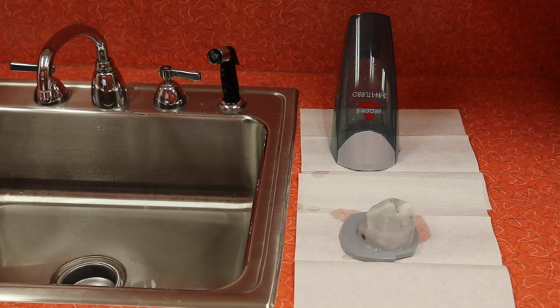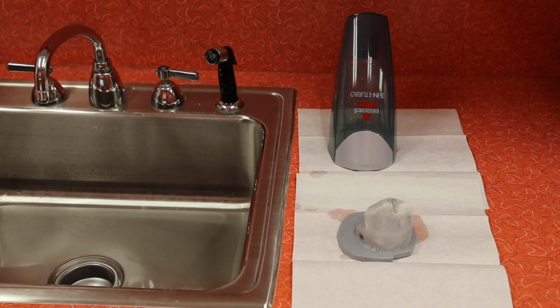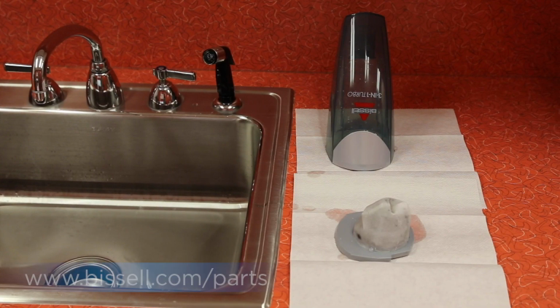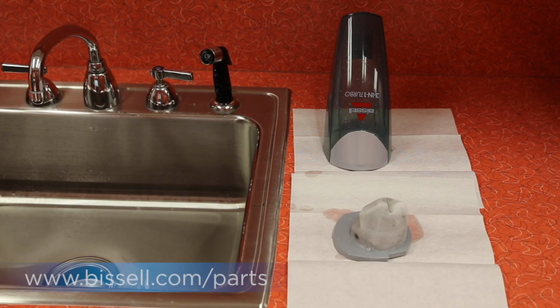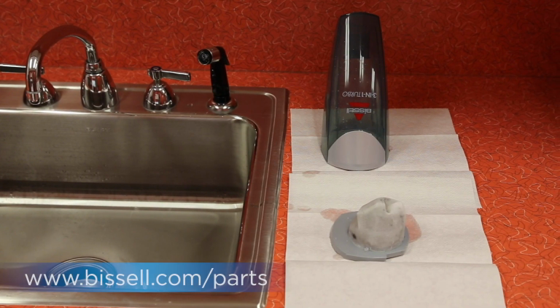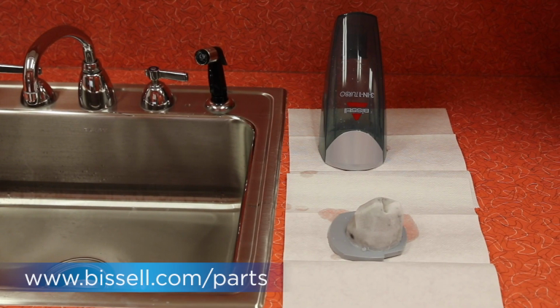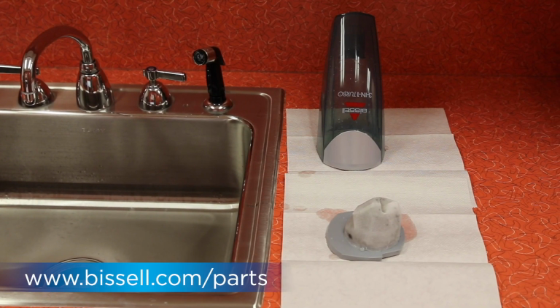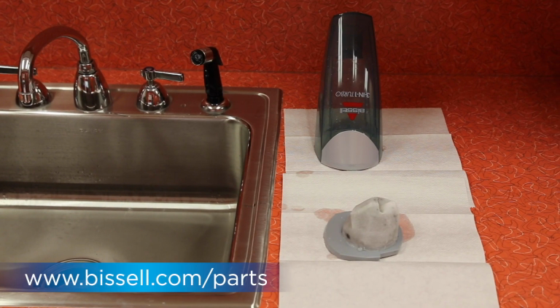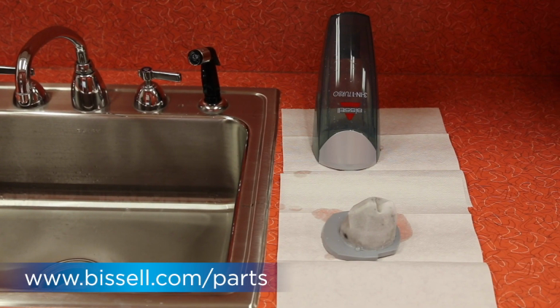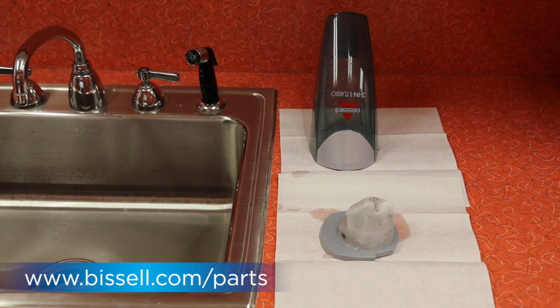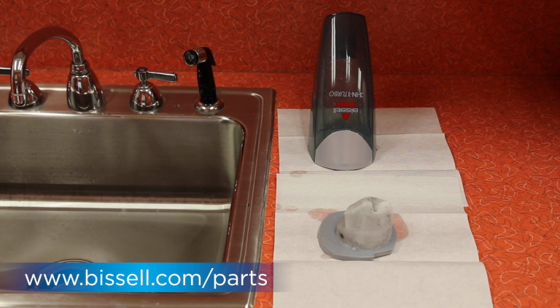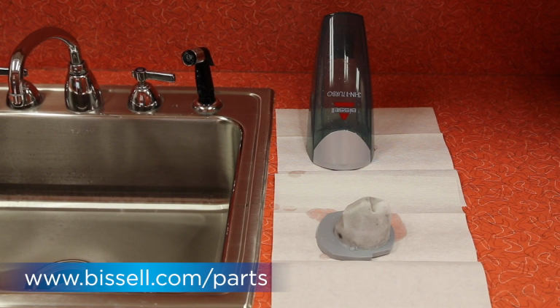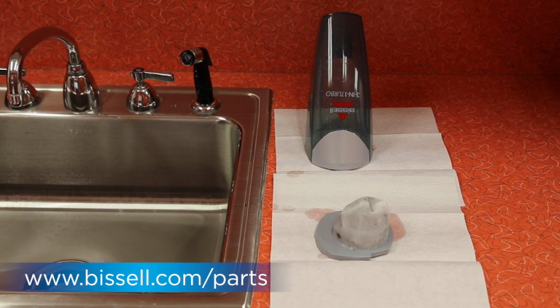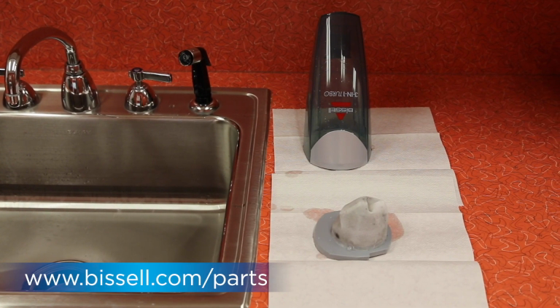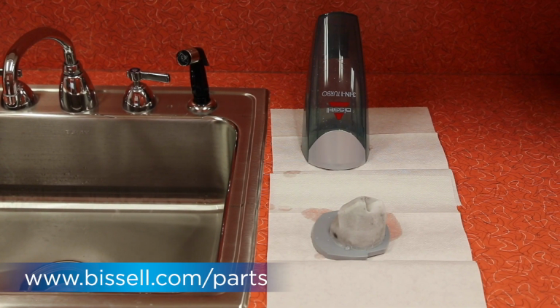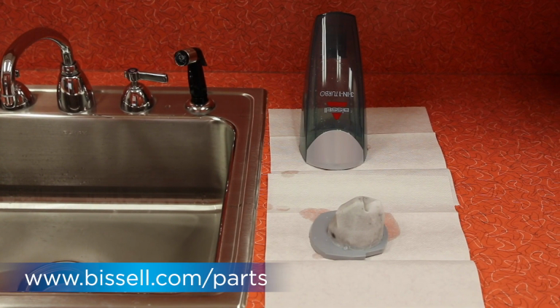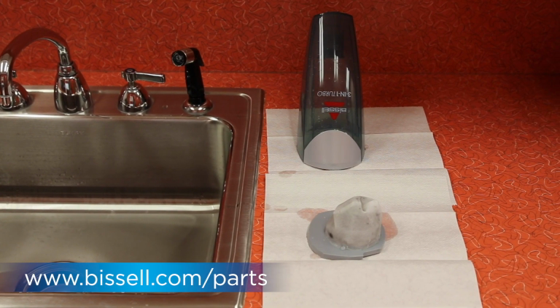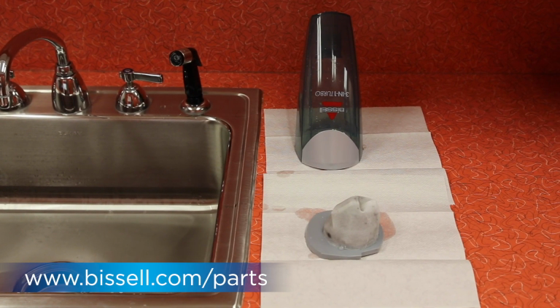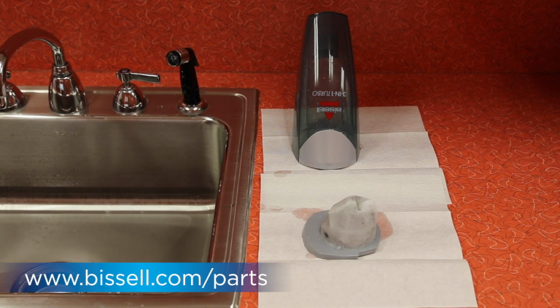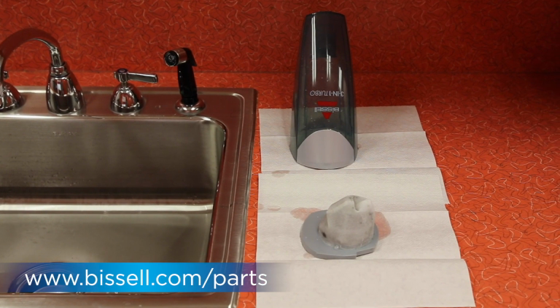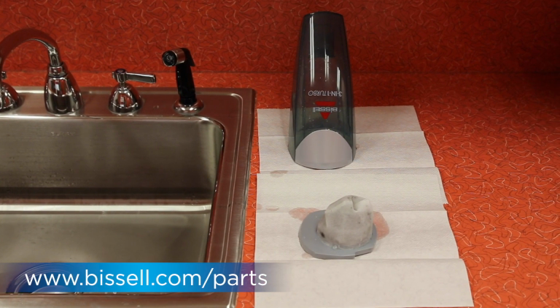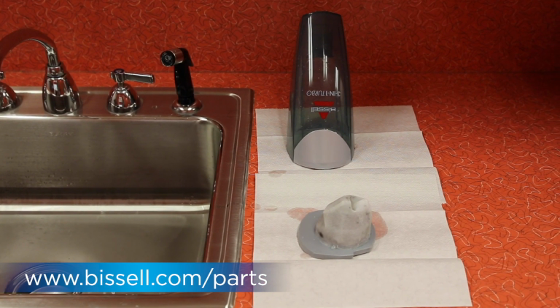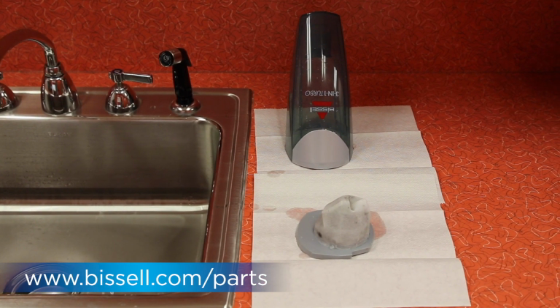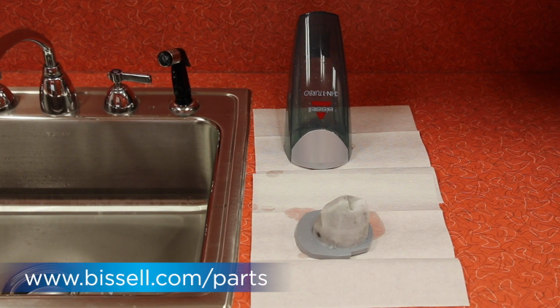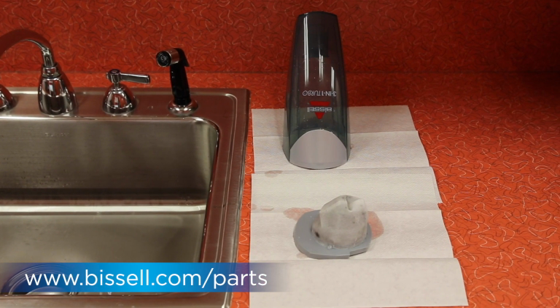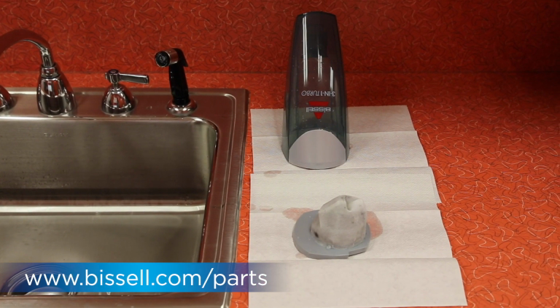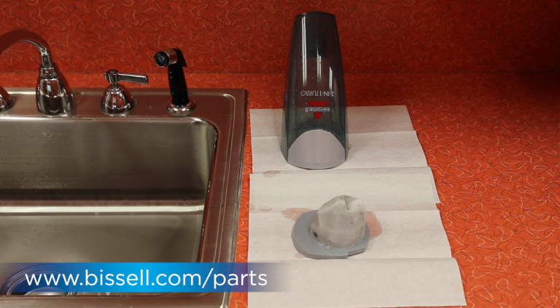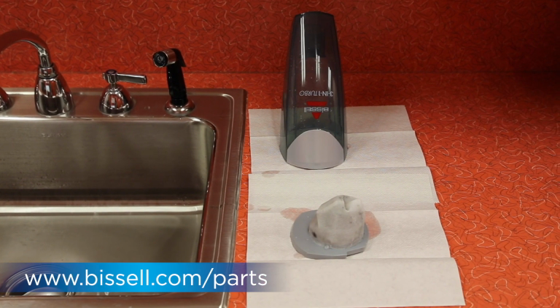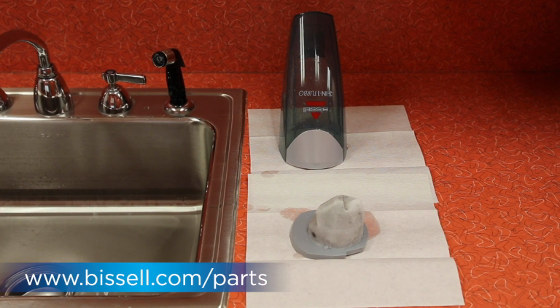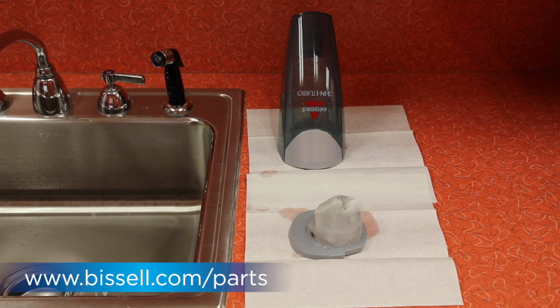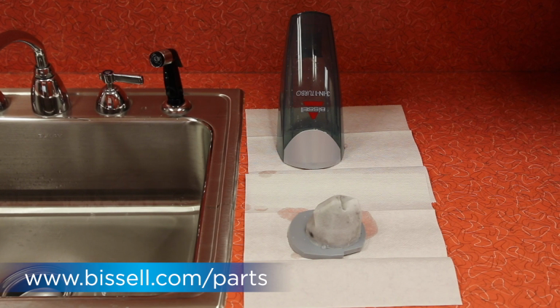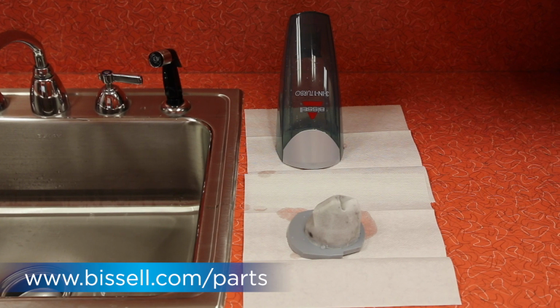If you need to replace a worn or damaged filter, a new one can be ordered at Bissell.com.